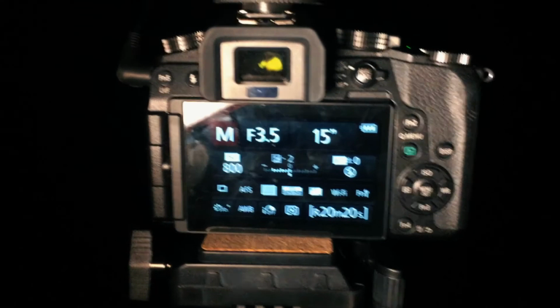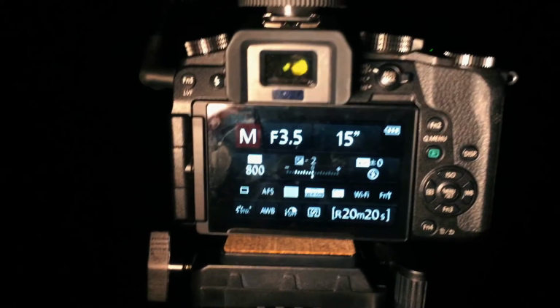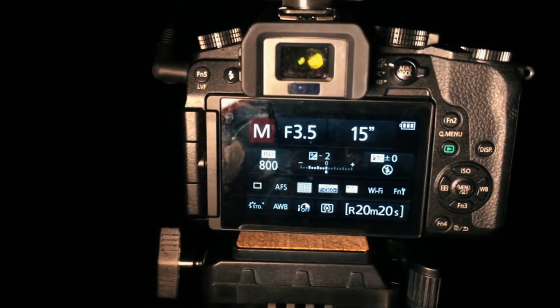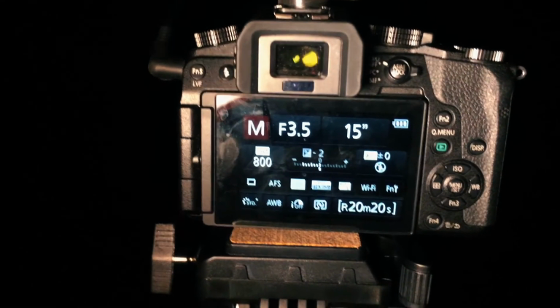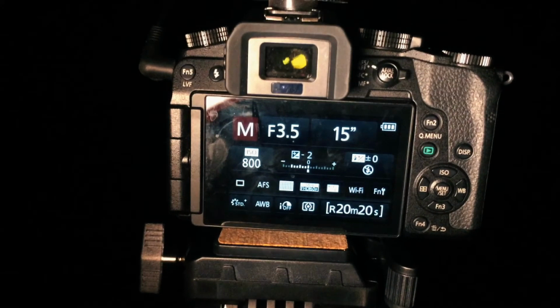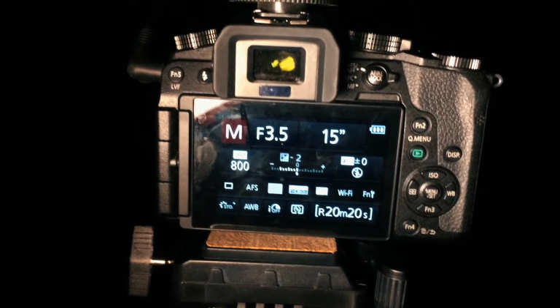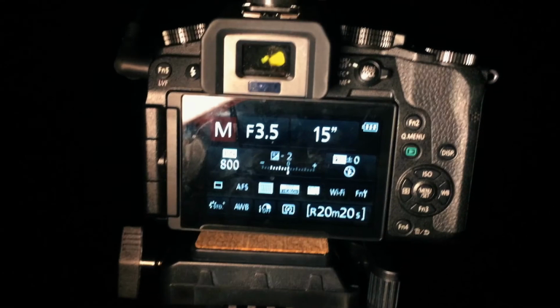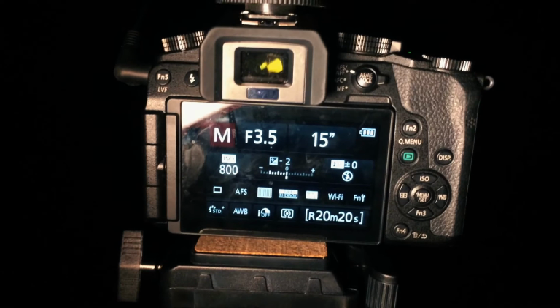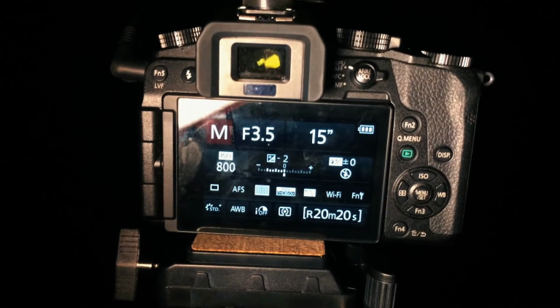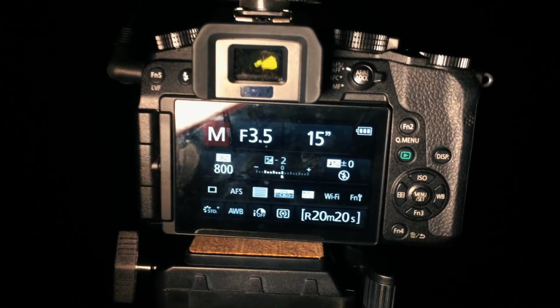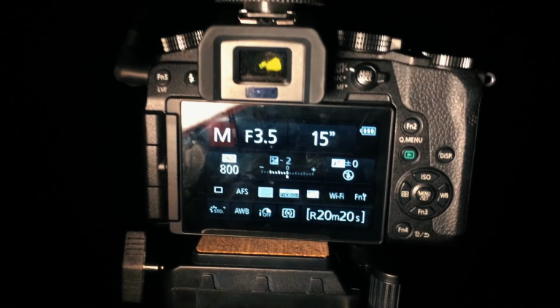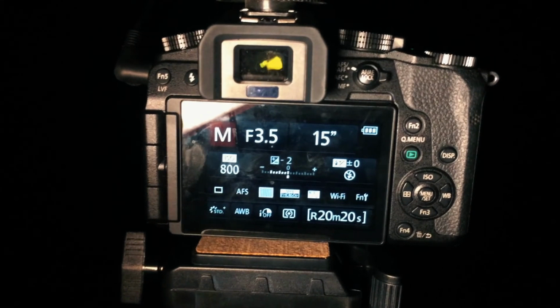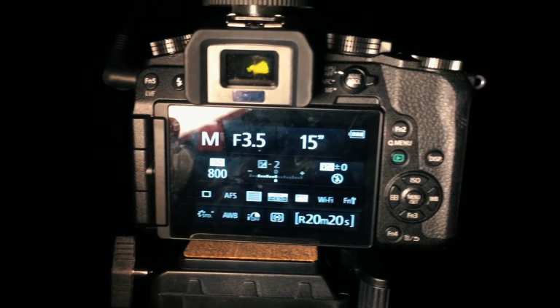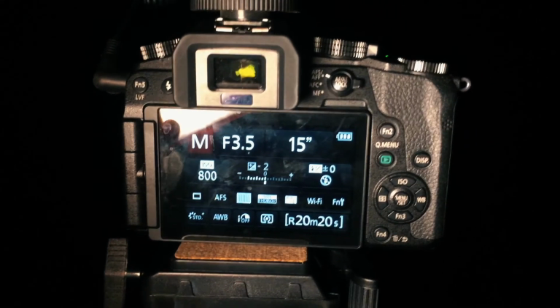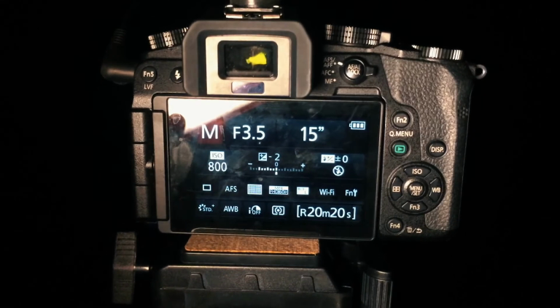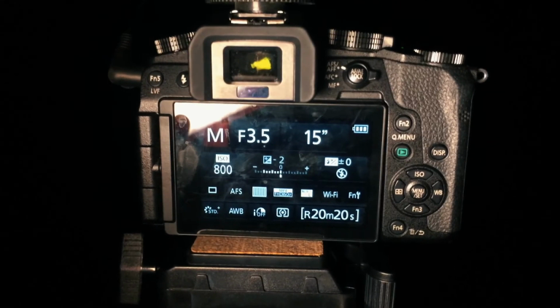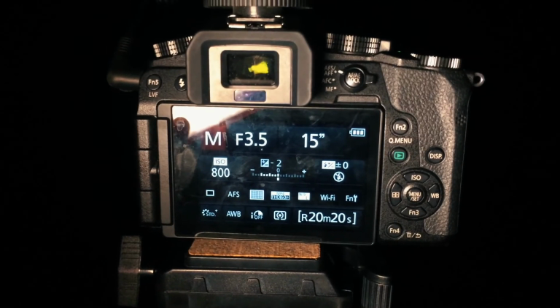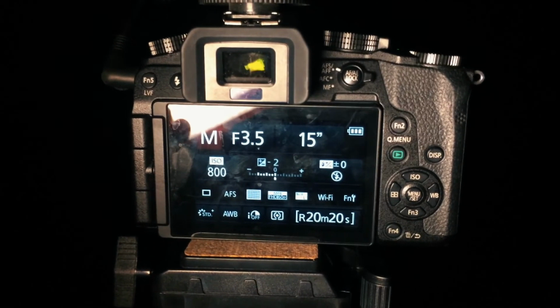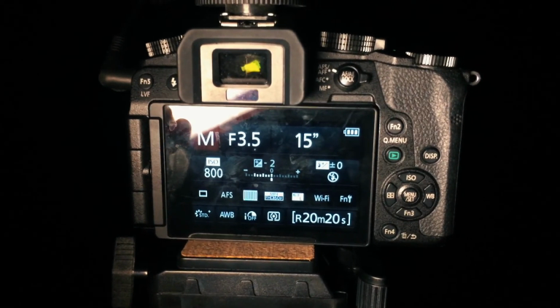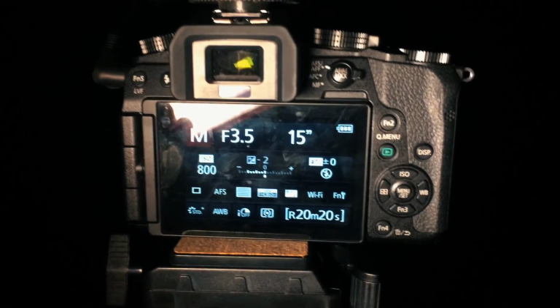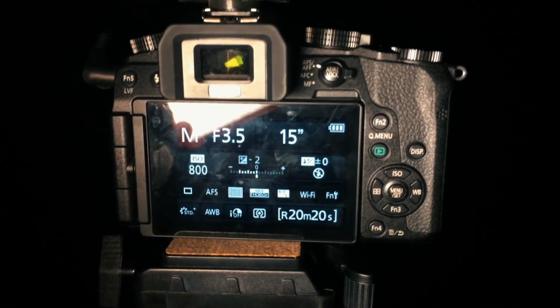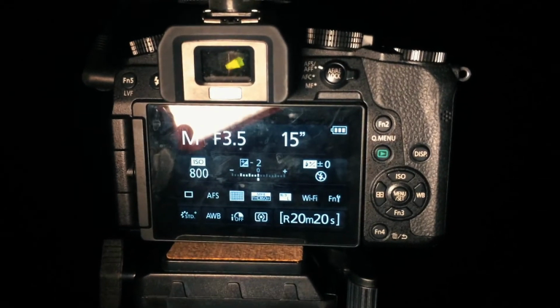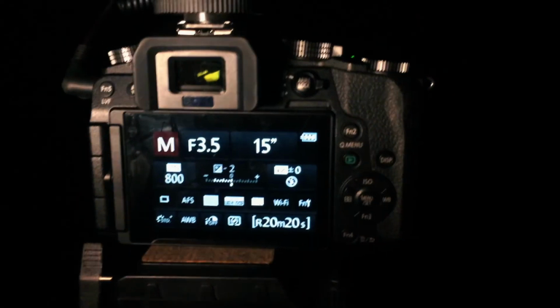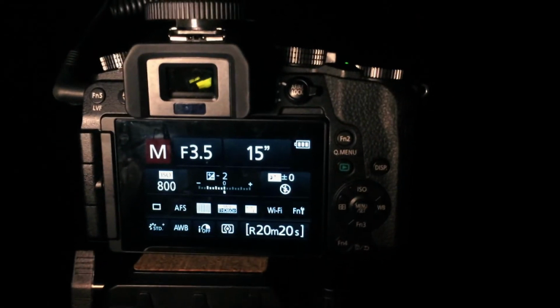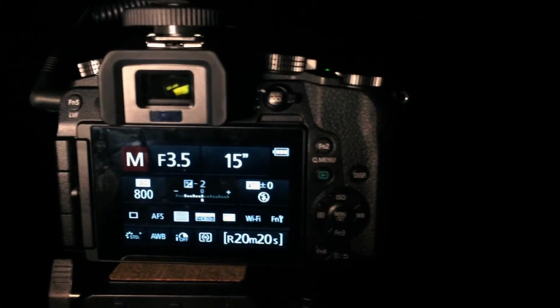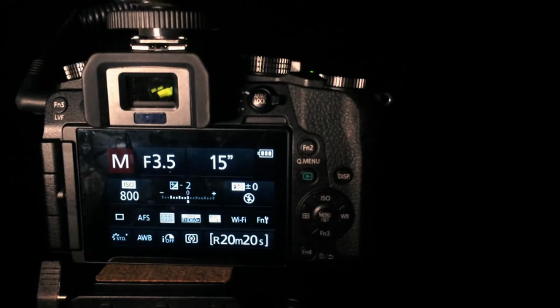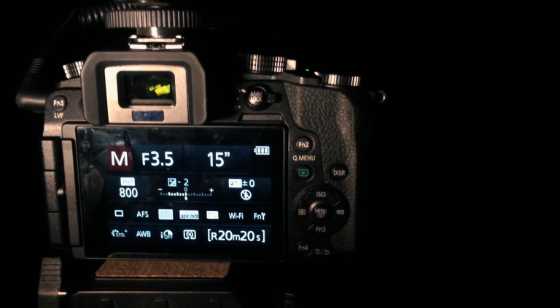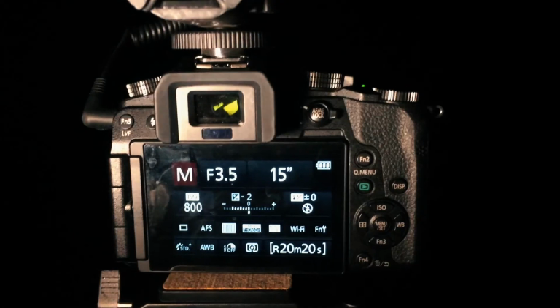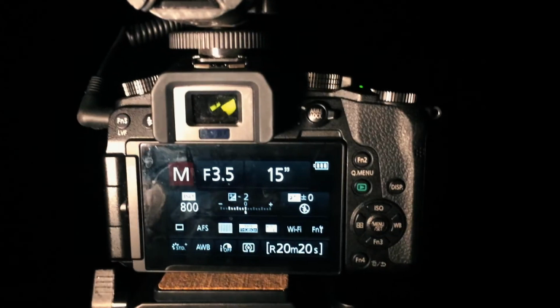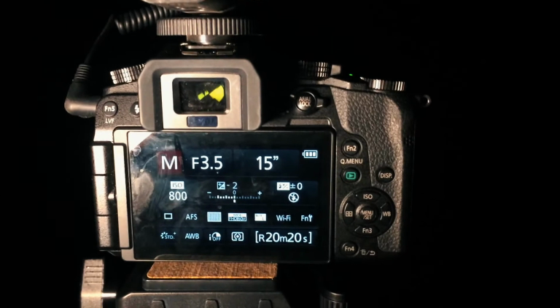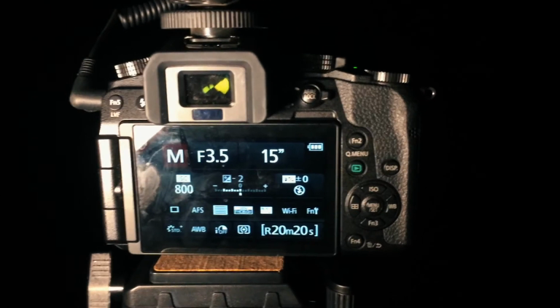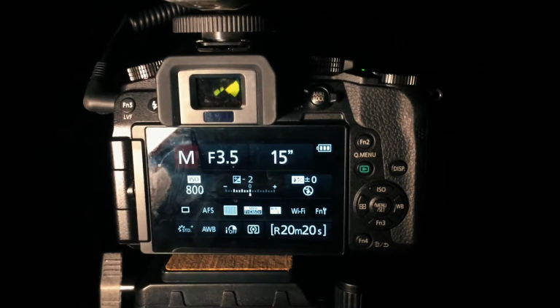One more thing I forgot to mention: you want to focus your camera before it gets dark out, so you know what you're focused to and the stars don't get blurry. With that being said, let's shoot.